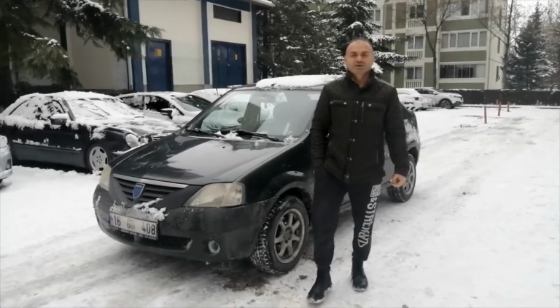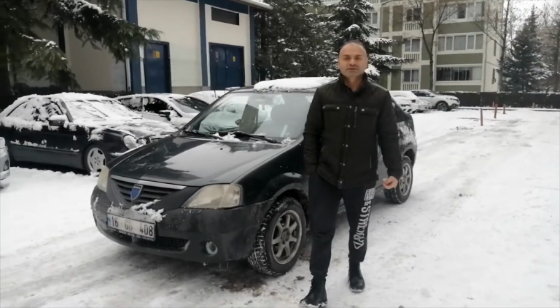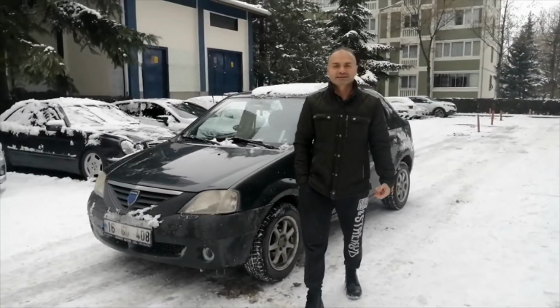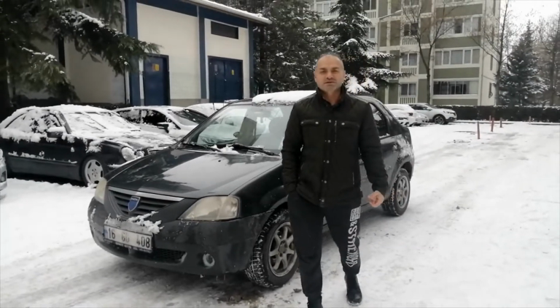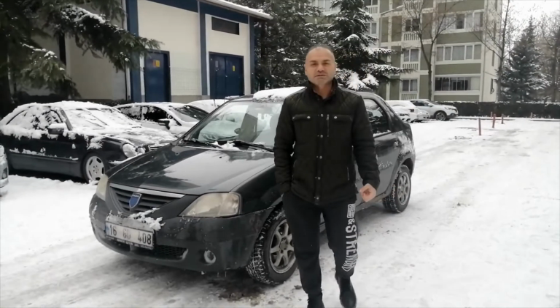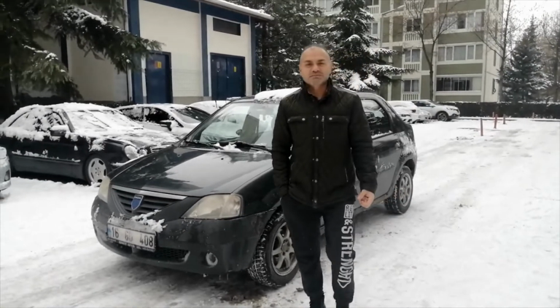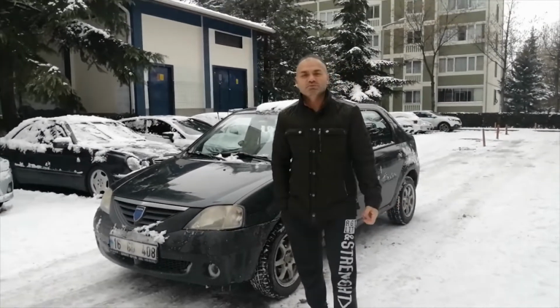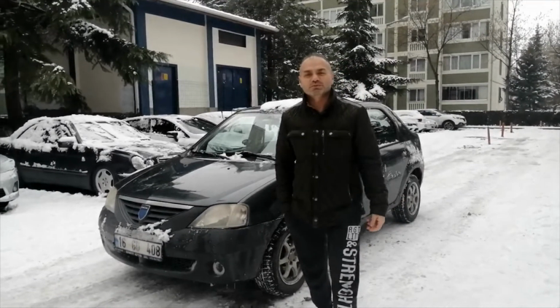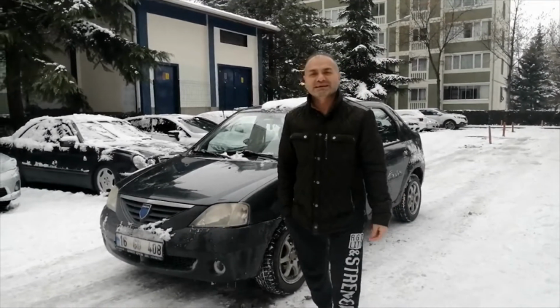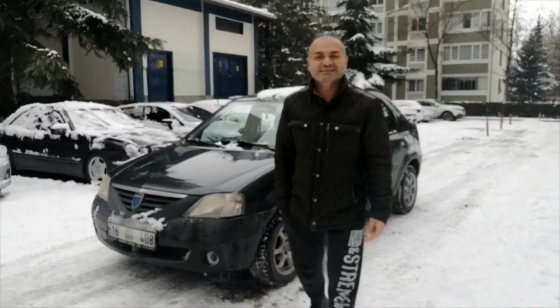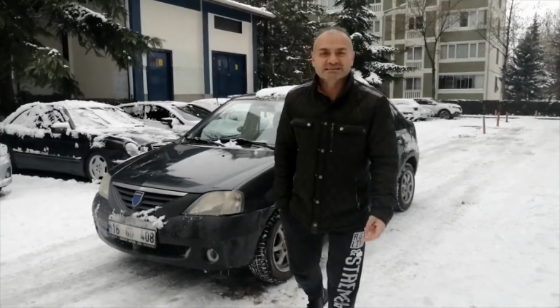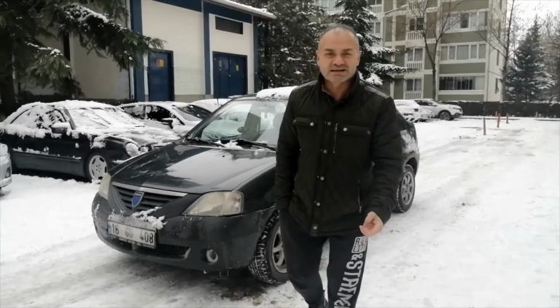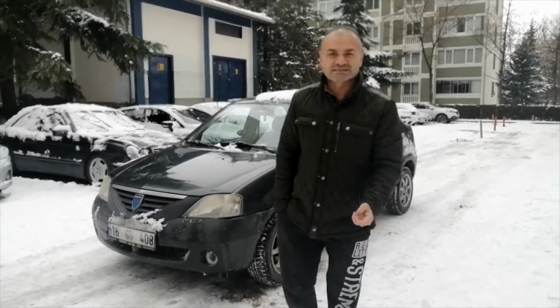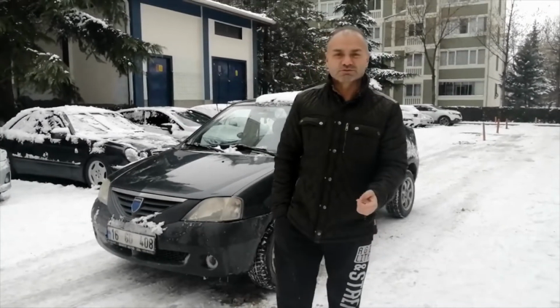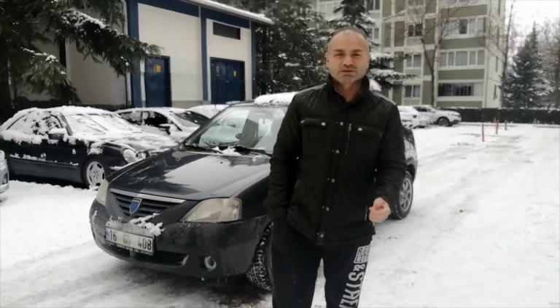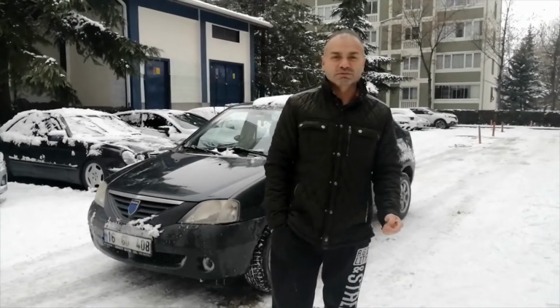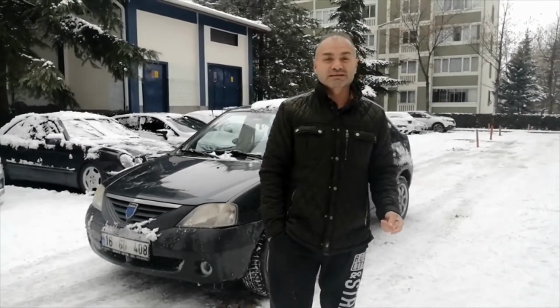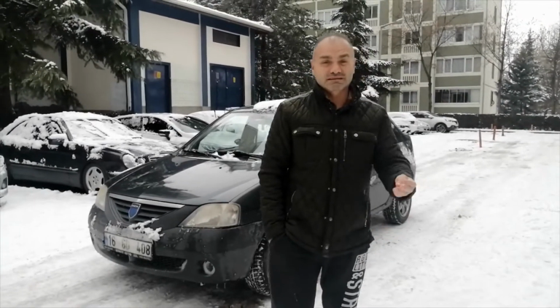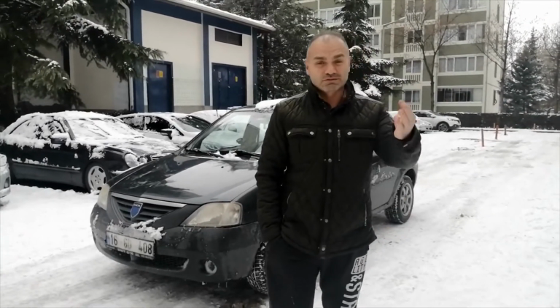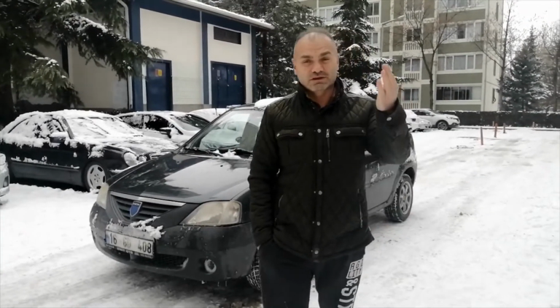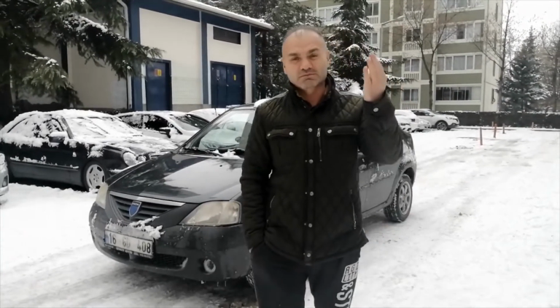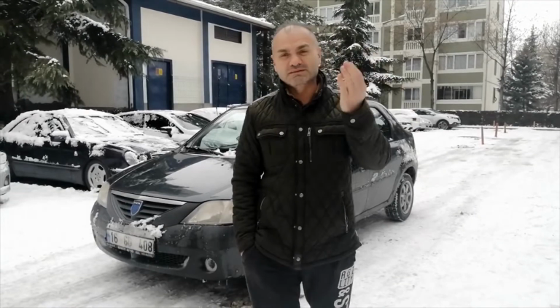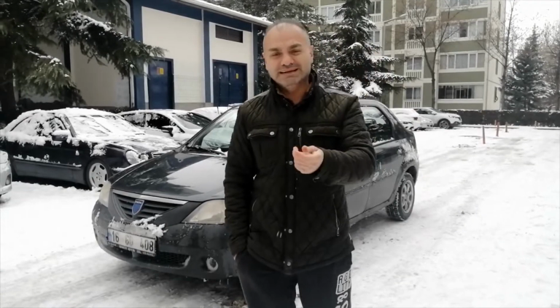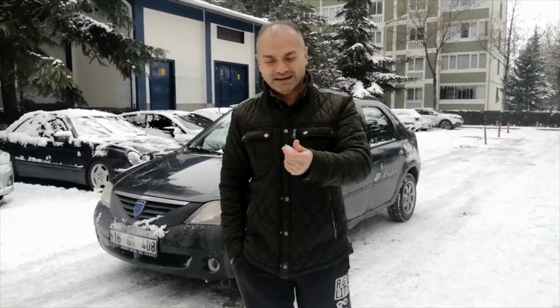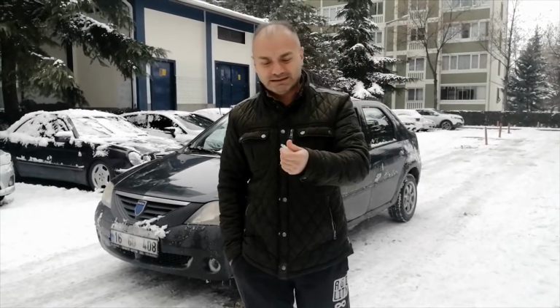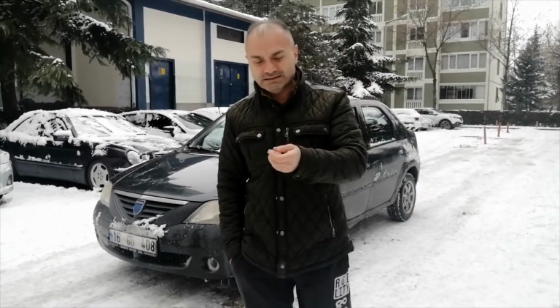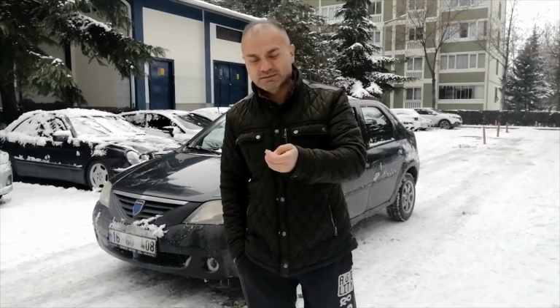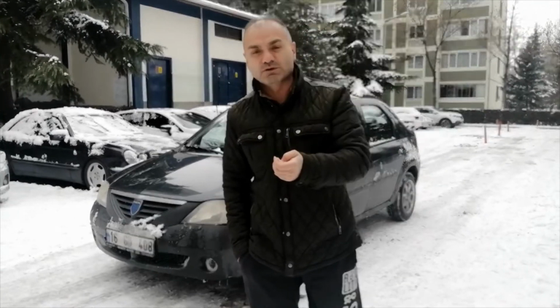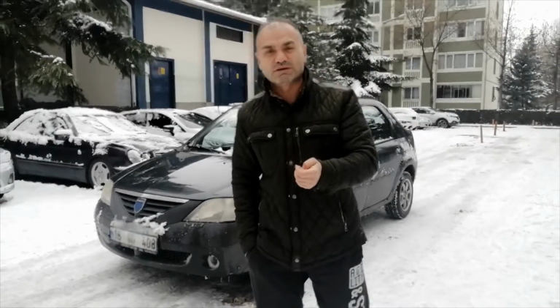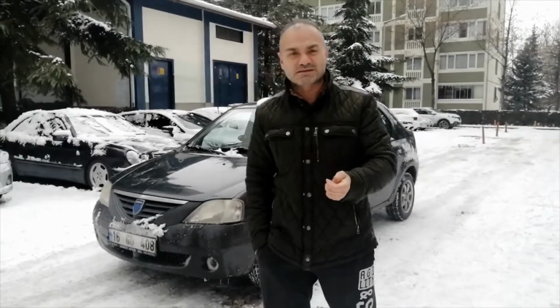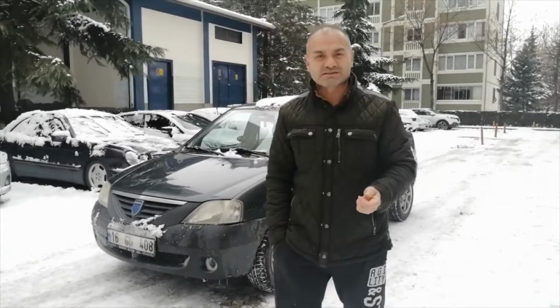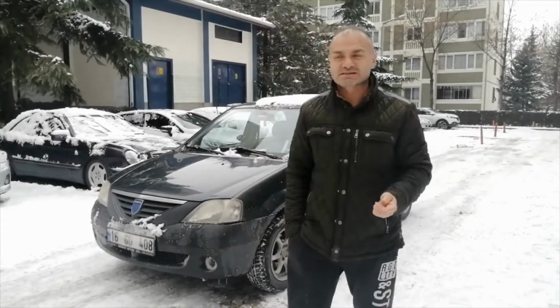Otonet'ten merhaba. Bu bölümde kışın araç kullanımı ve nelere dikkat edilmeli ondan bahsedeceğiz.